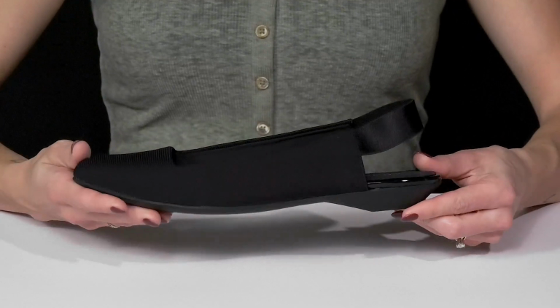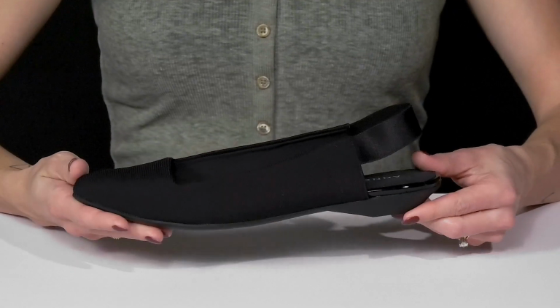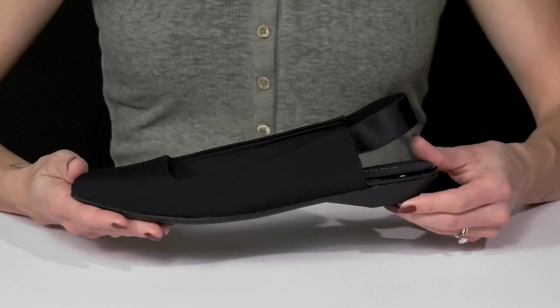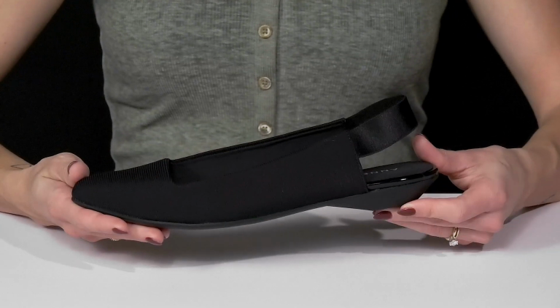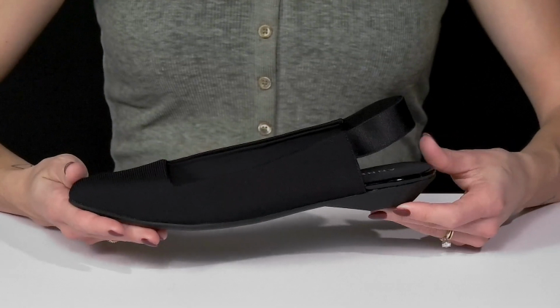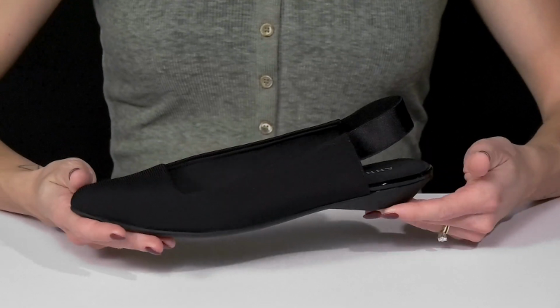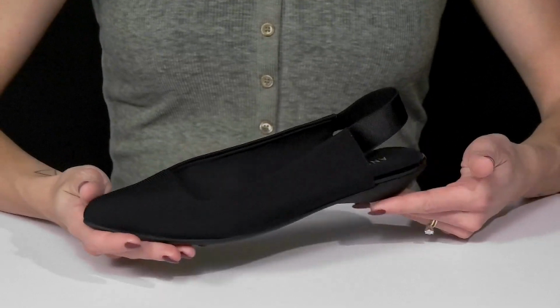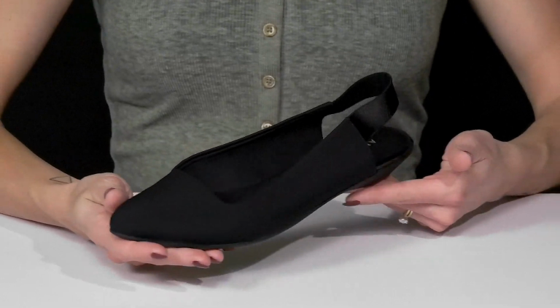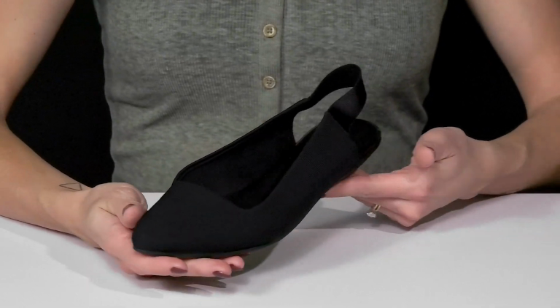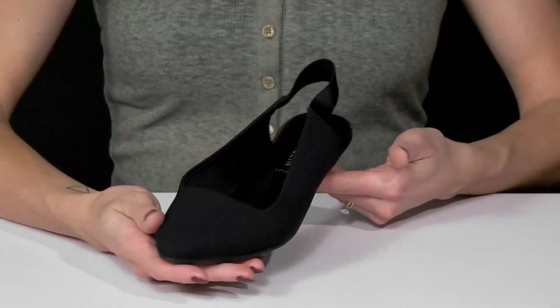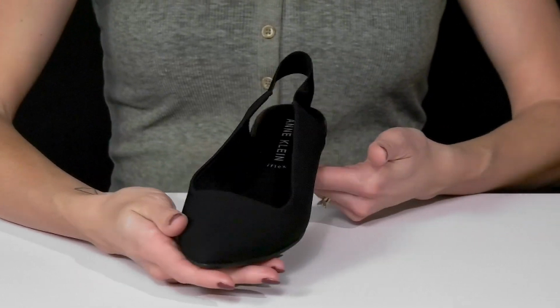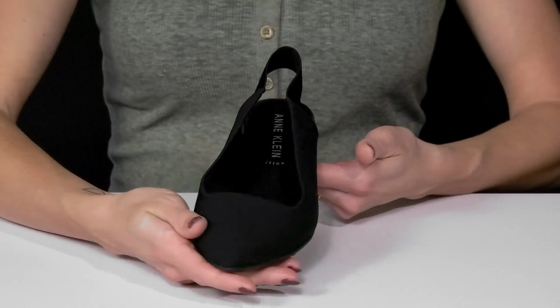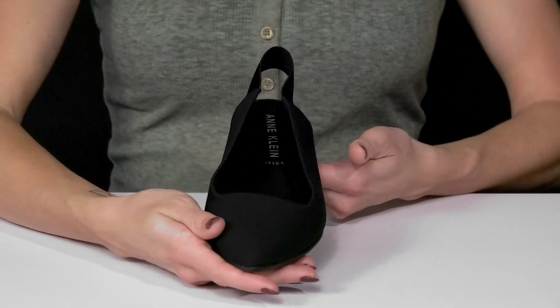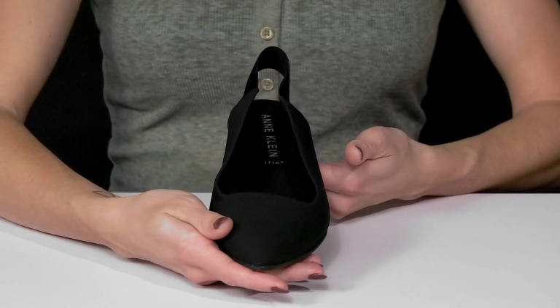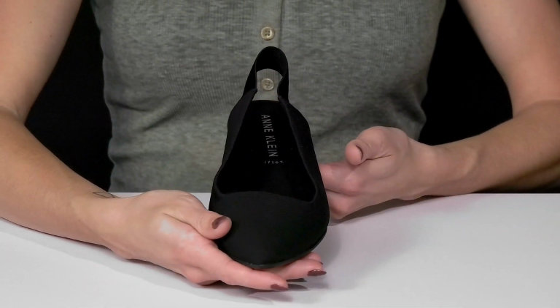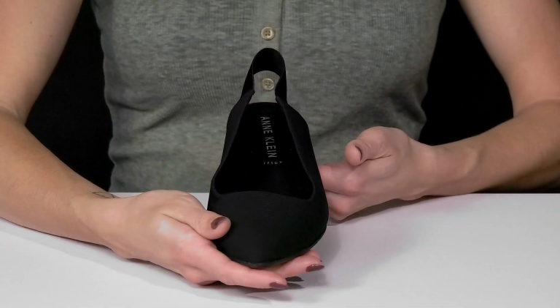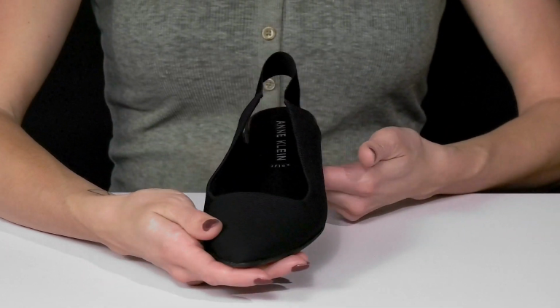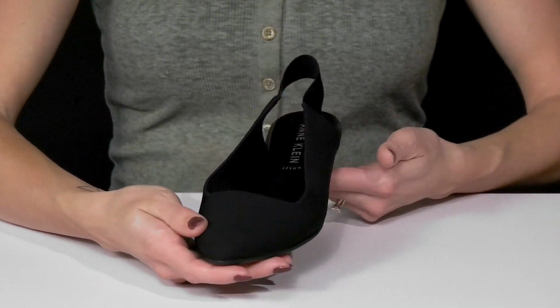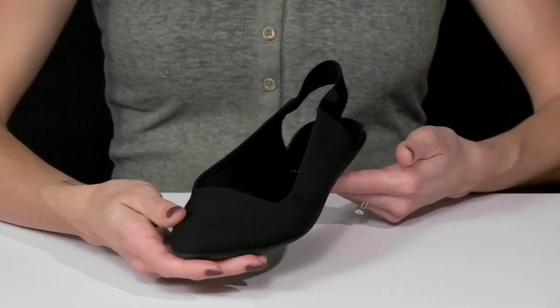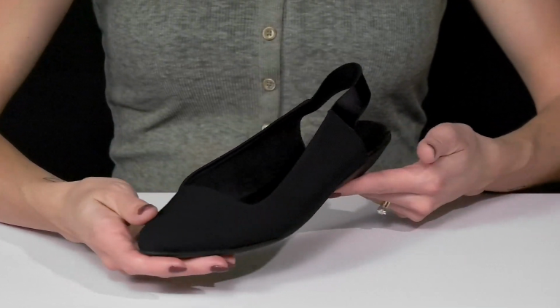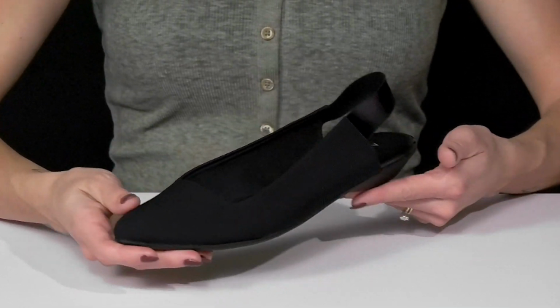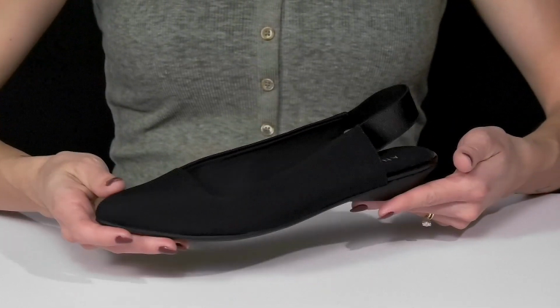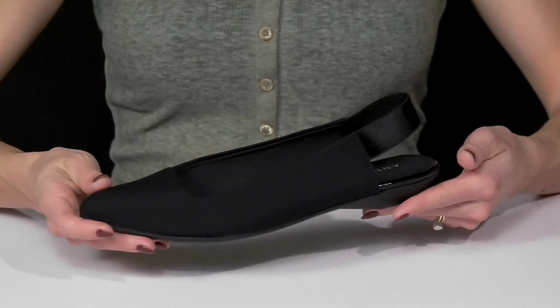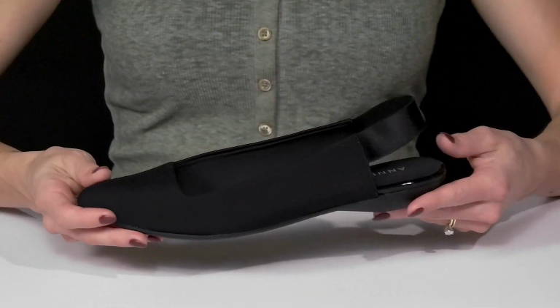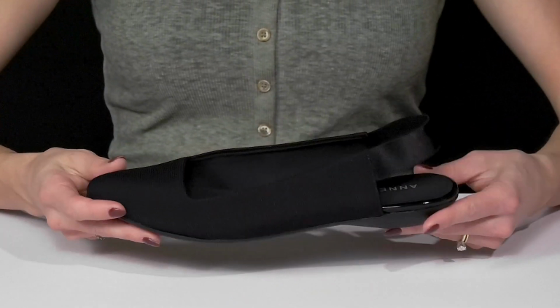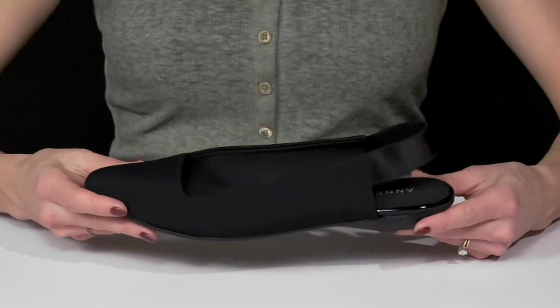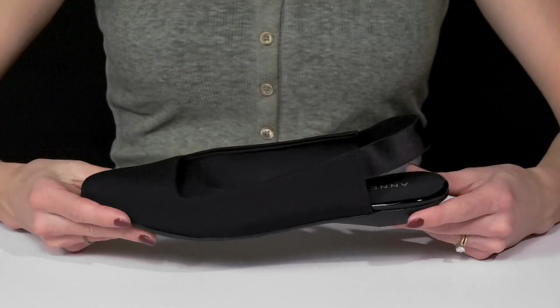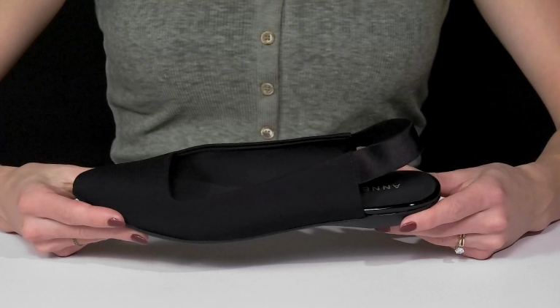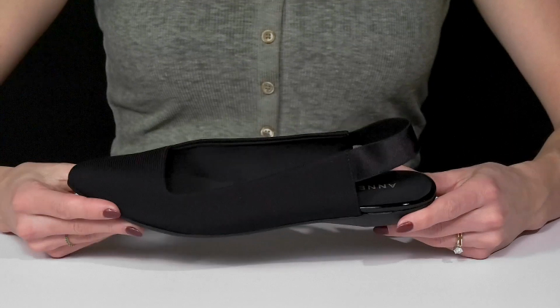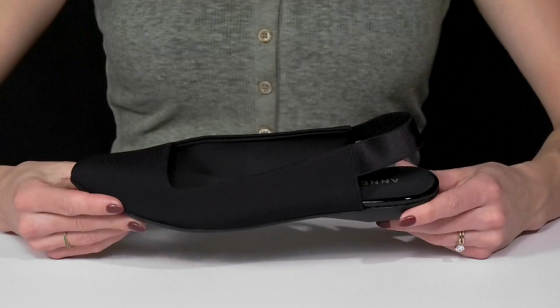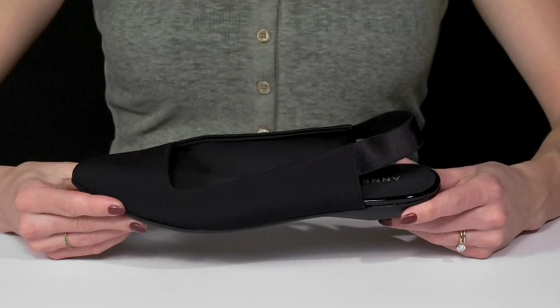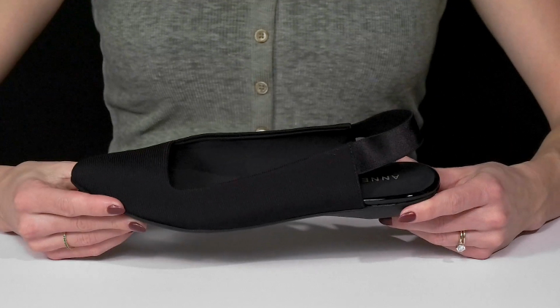I think these will look really cute when you style them with your favorite denim jeans and an oversized blazer.